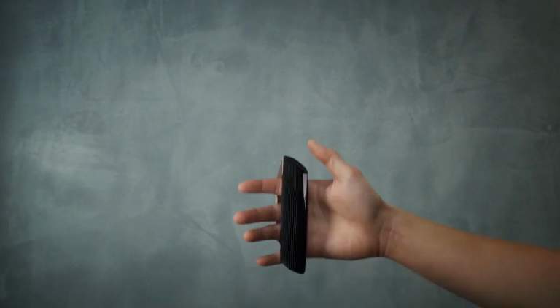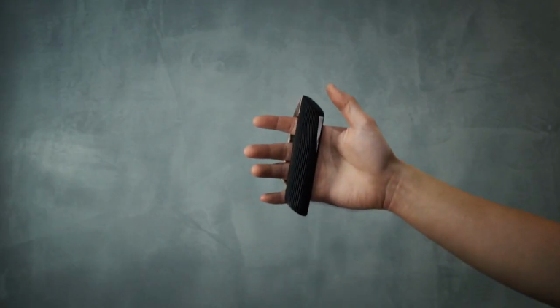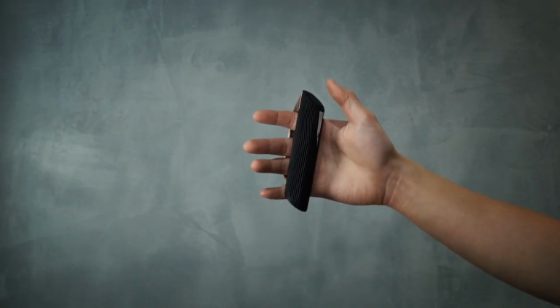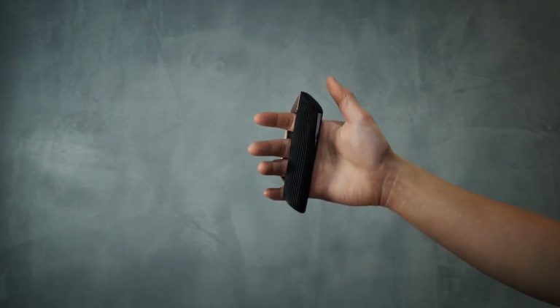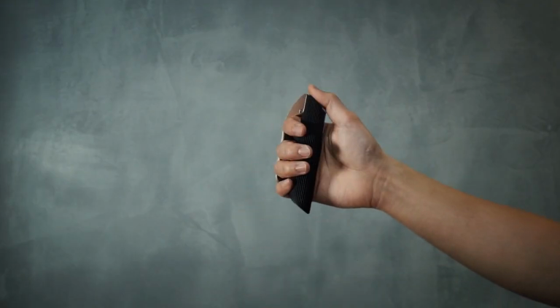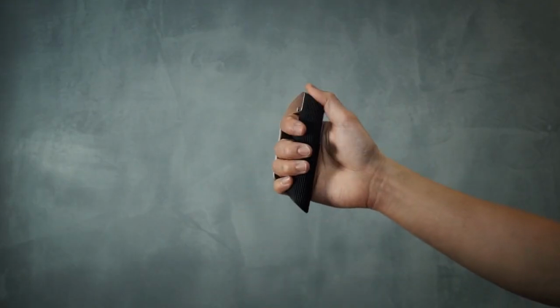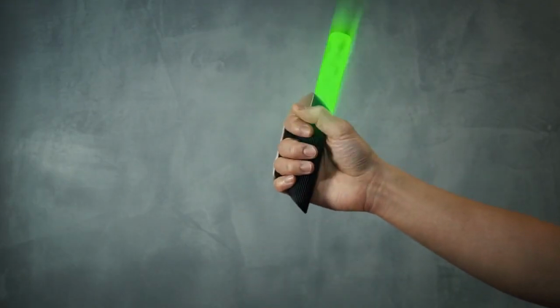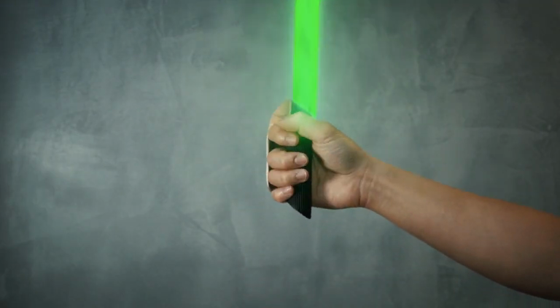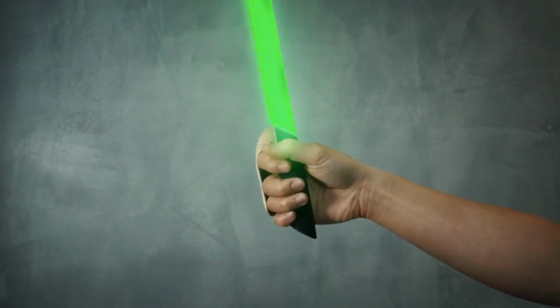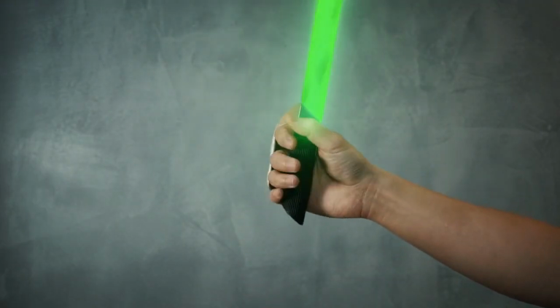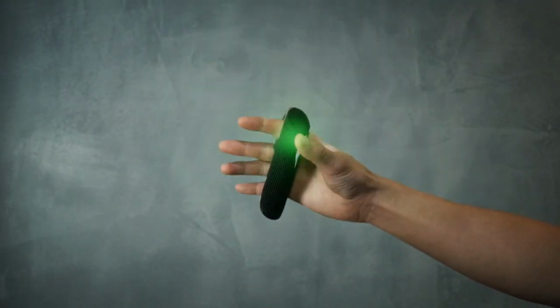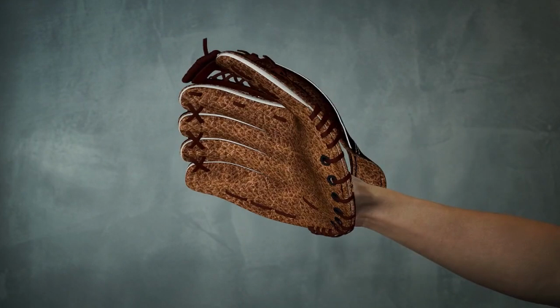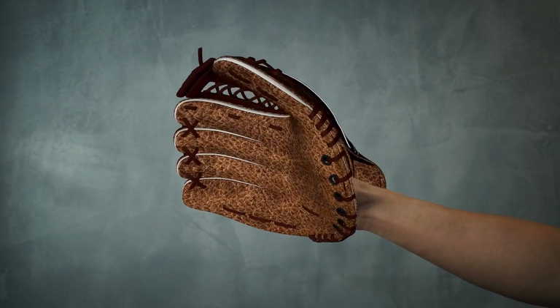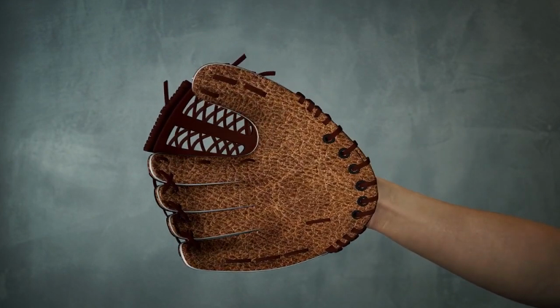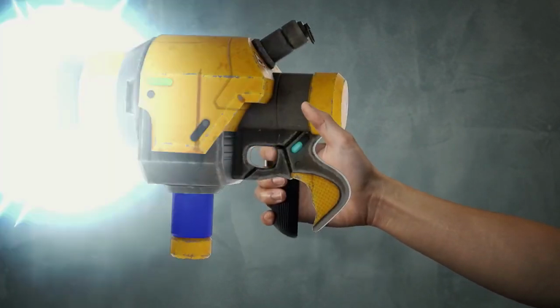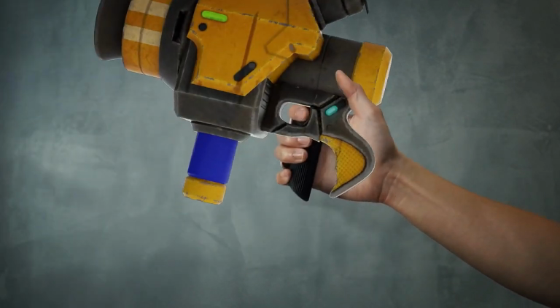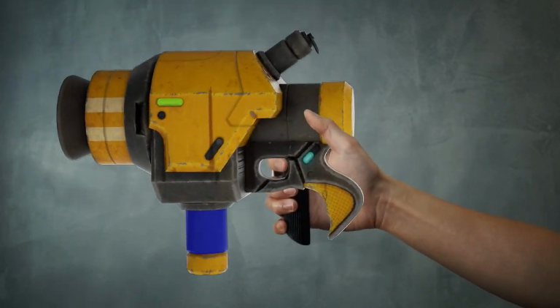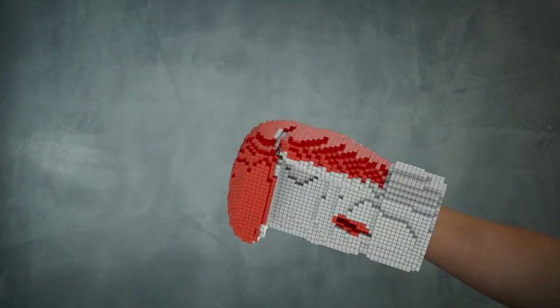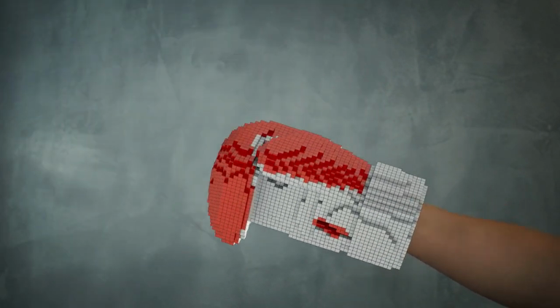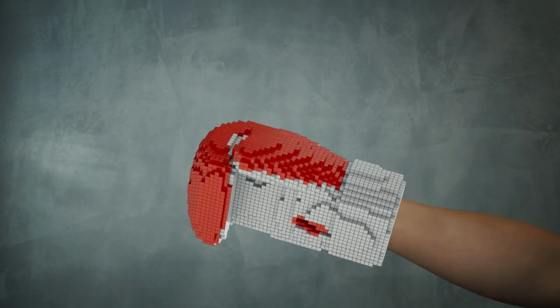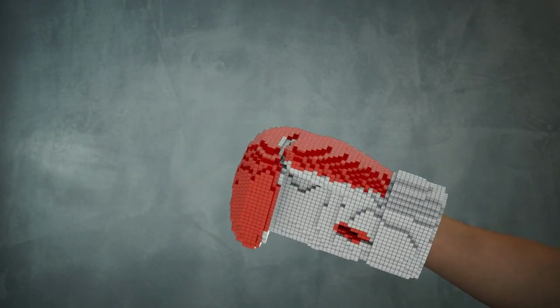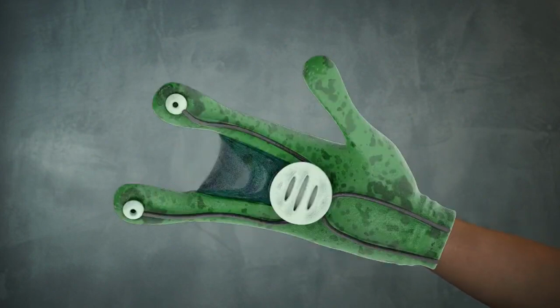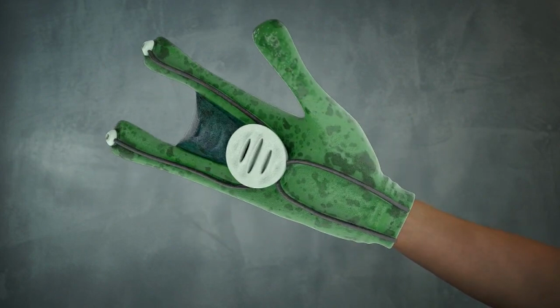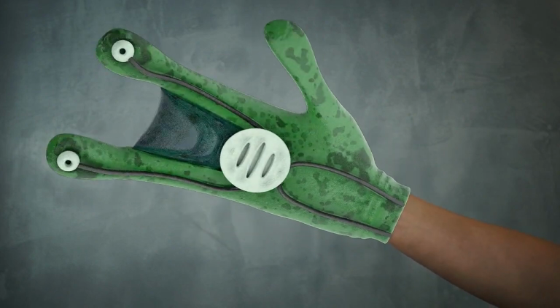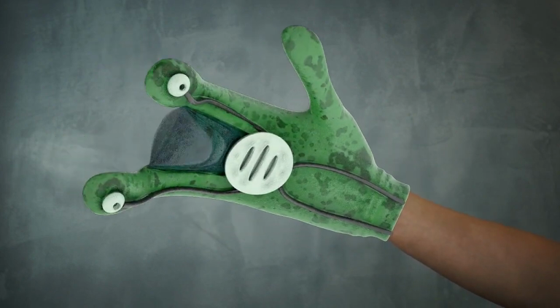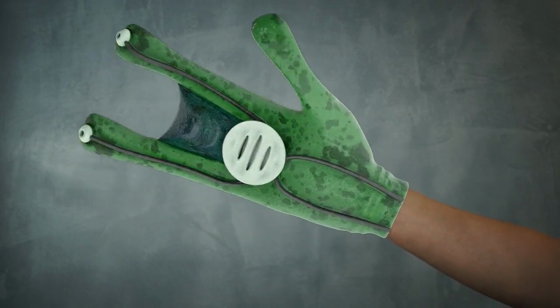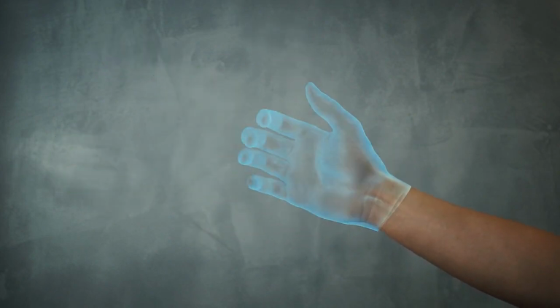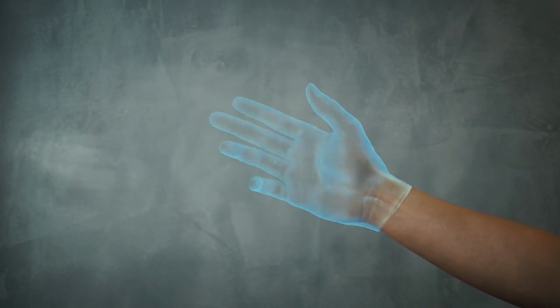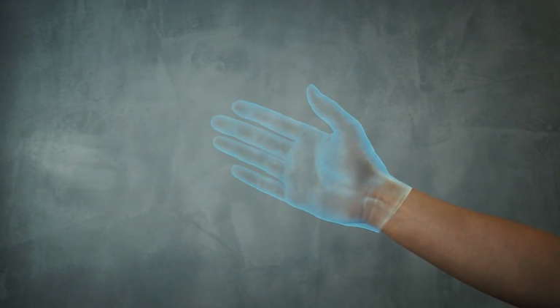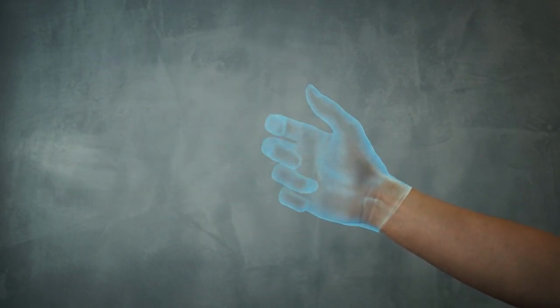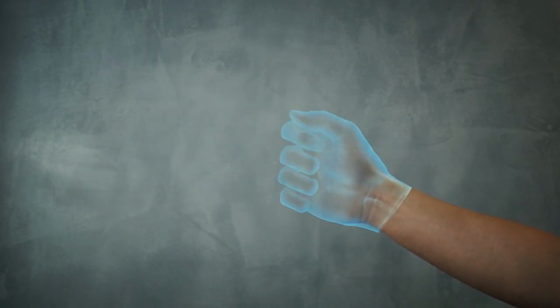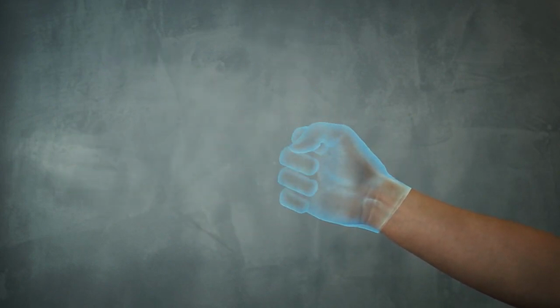Wear it. Hinch it. Swing it. Catch it. Trigger it. Punch it. Whip it. Swish it. Squeeze it.